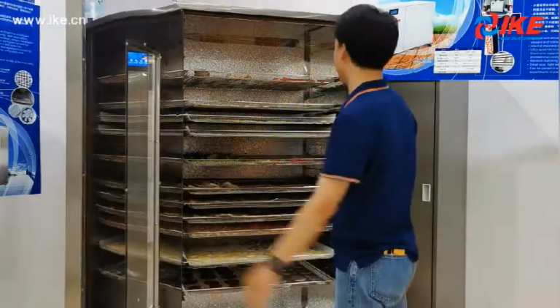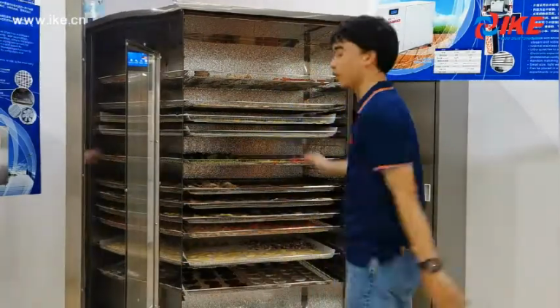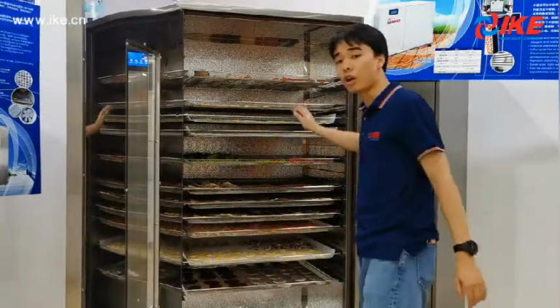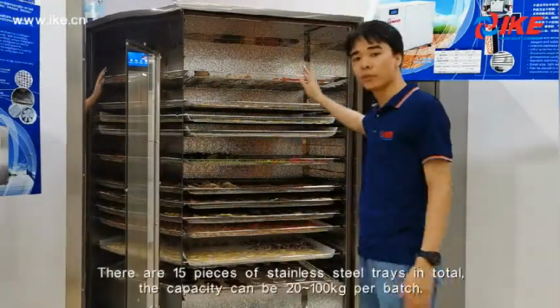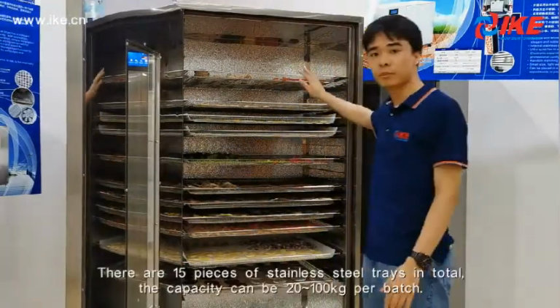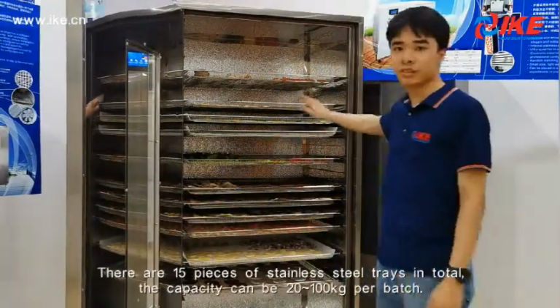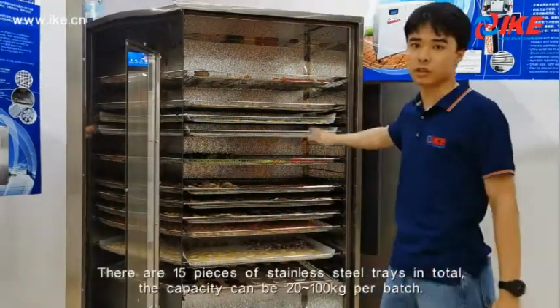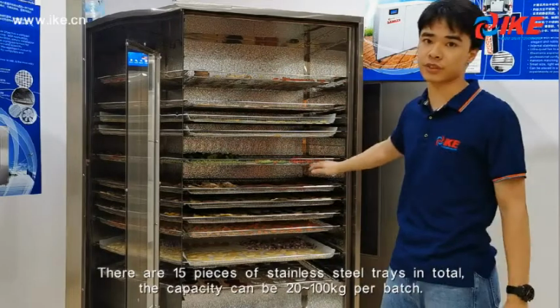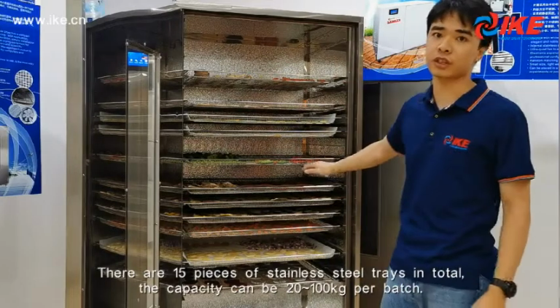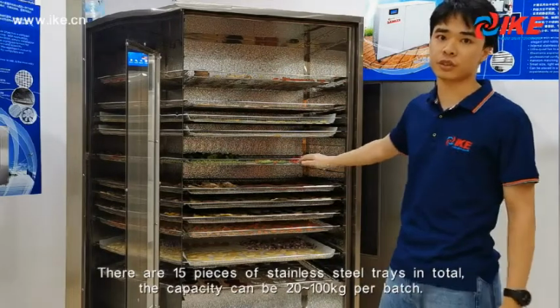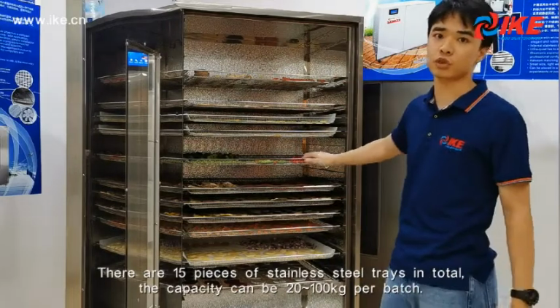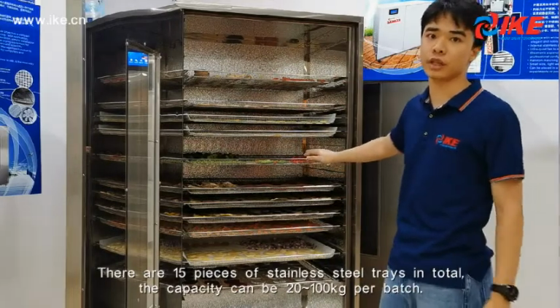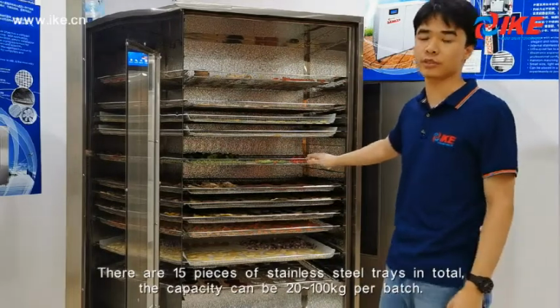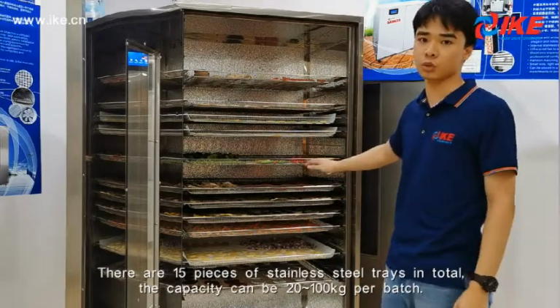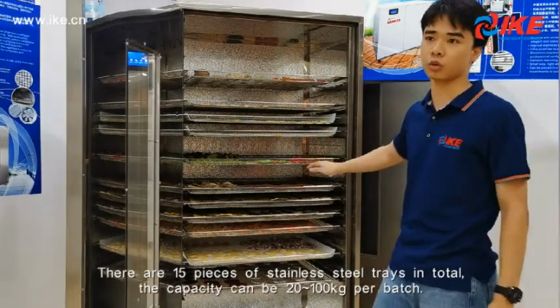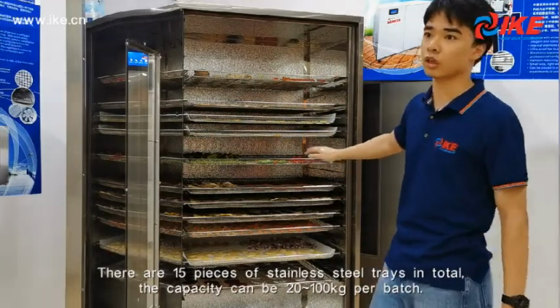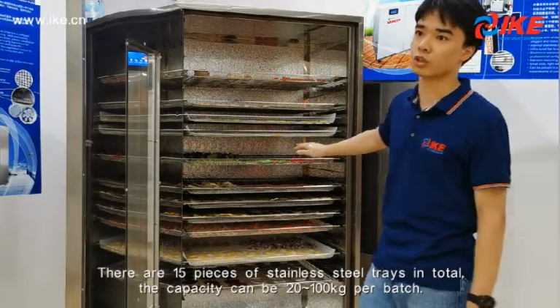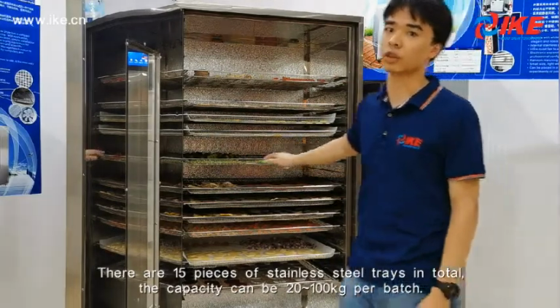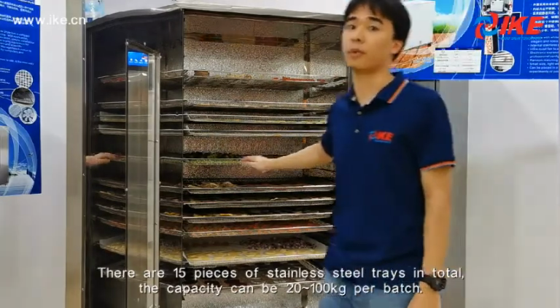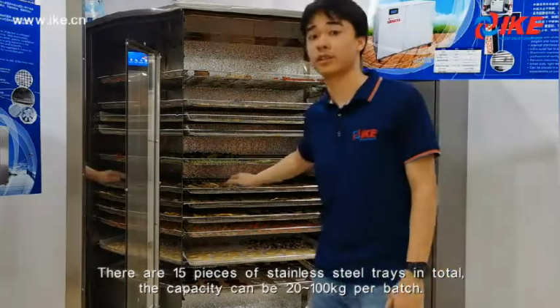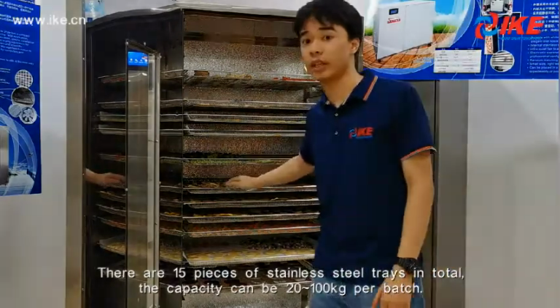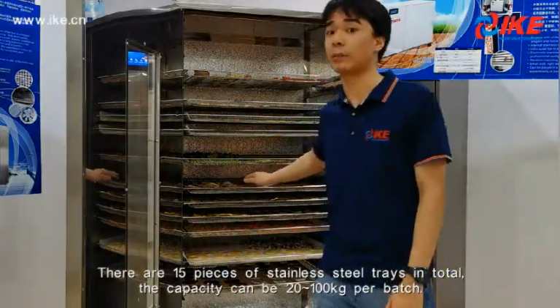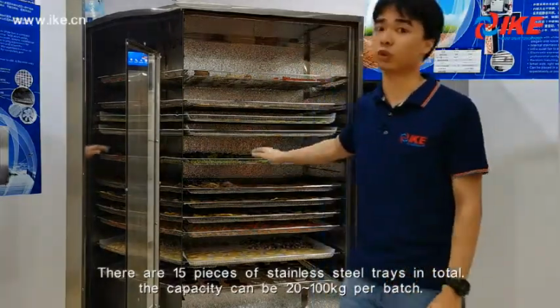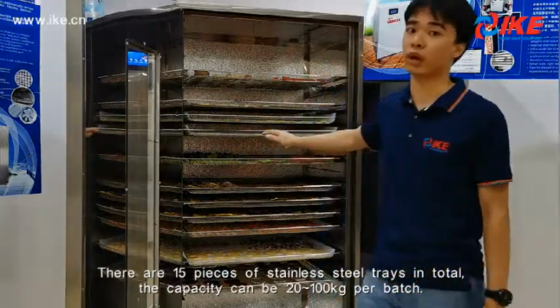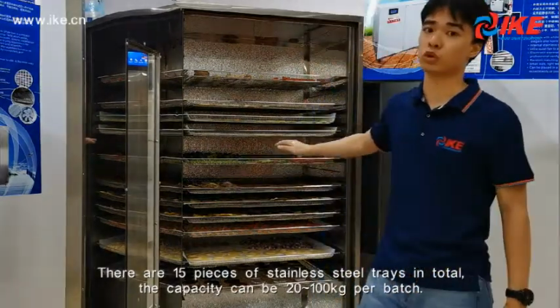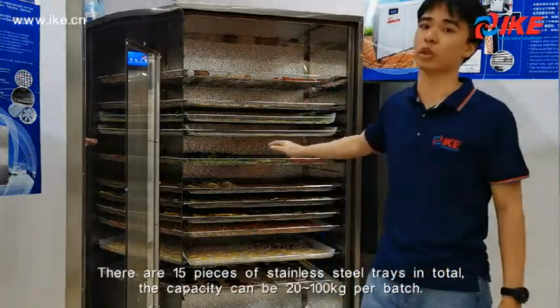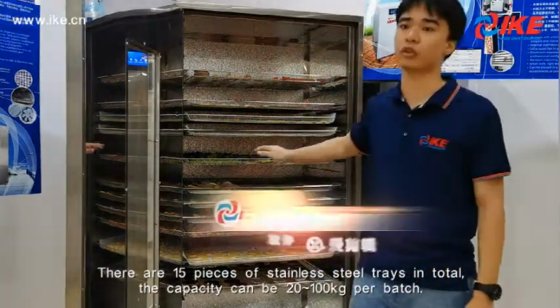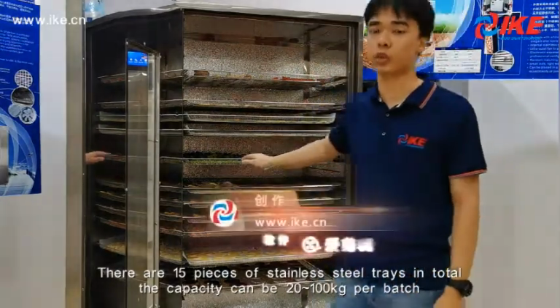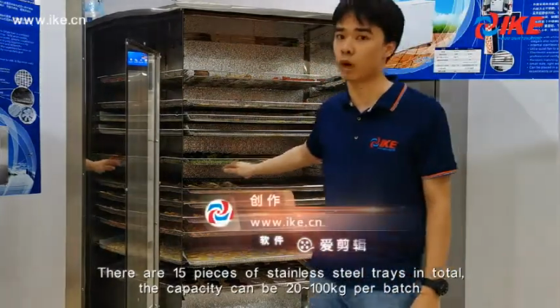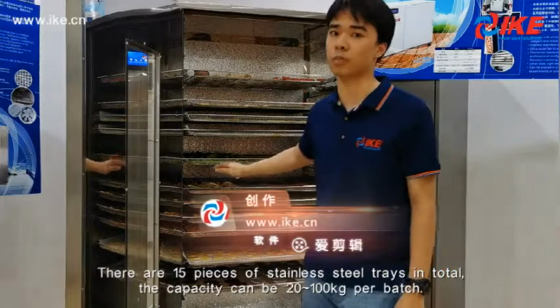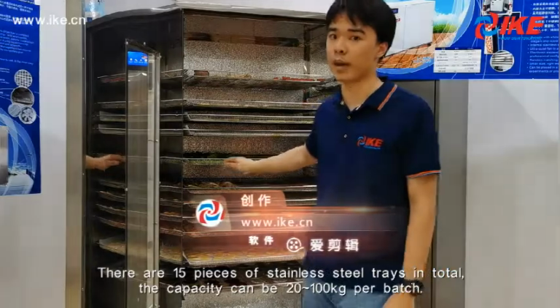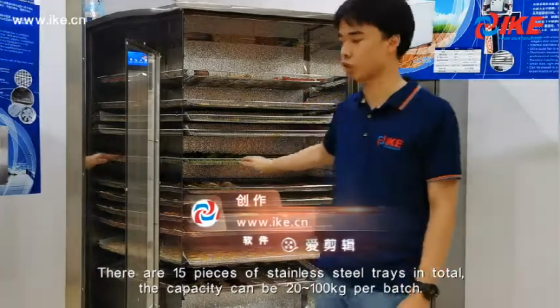There are 15 pieces of standard steel trays to perform, so it has a capacity of 20 to 100 pieces per batch.